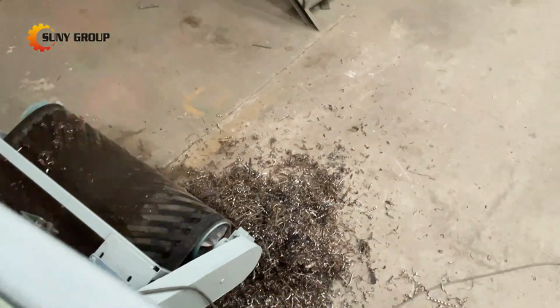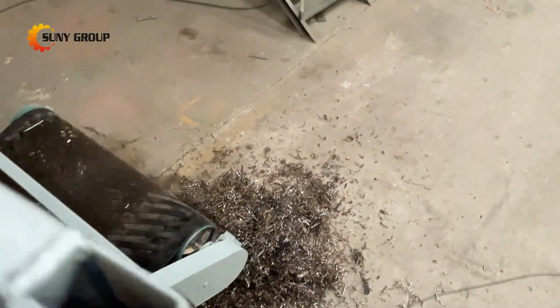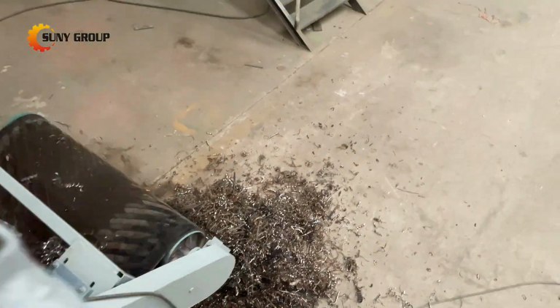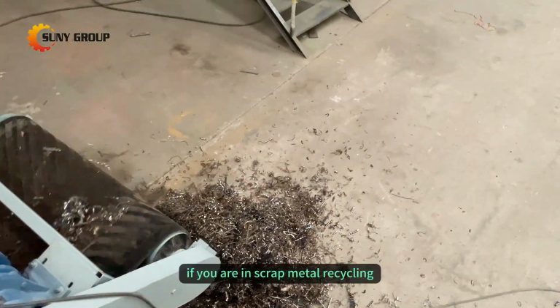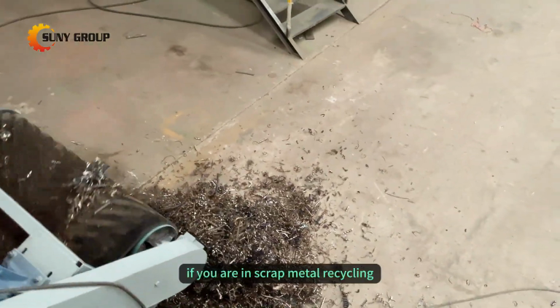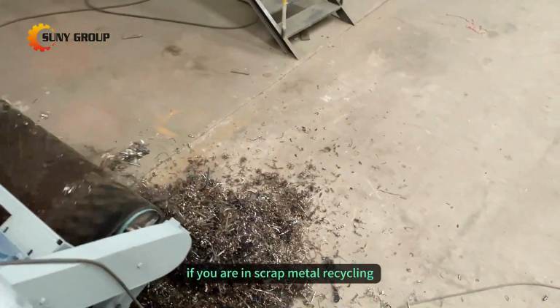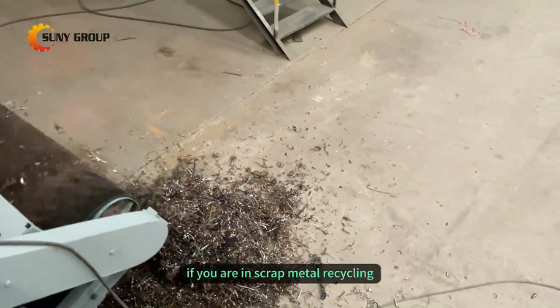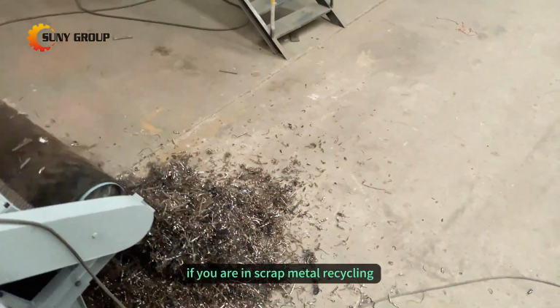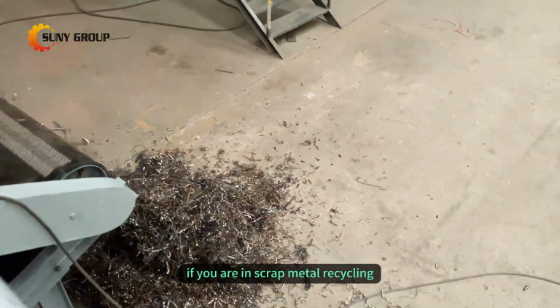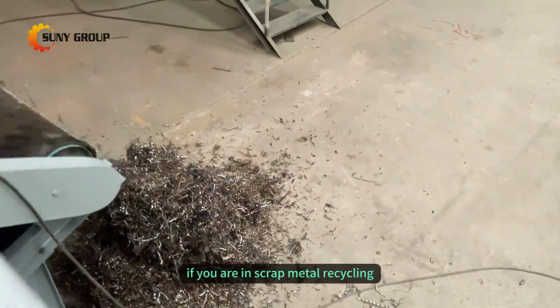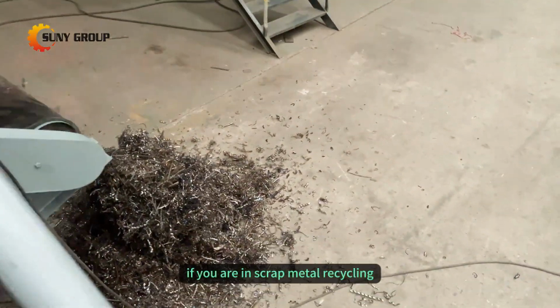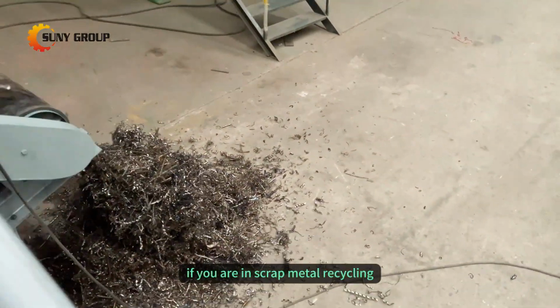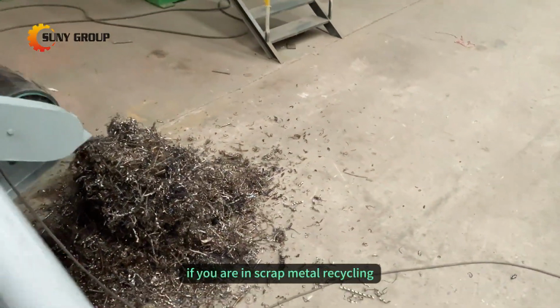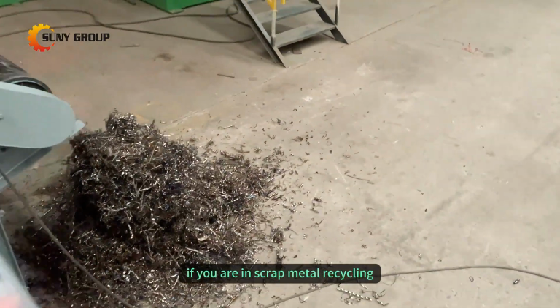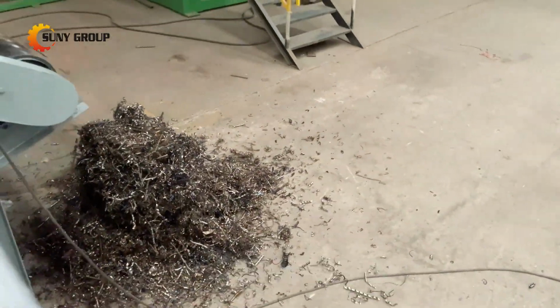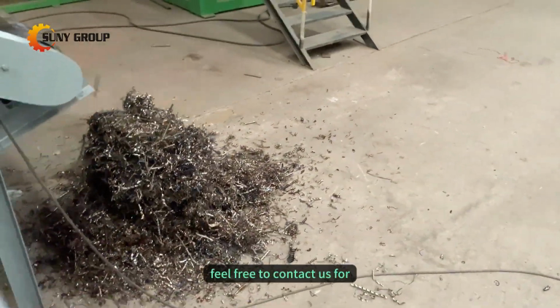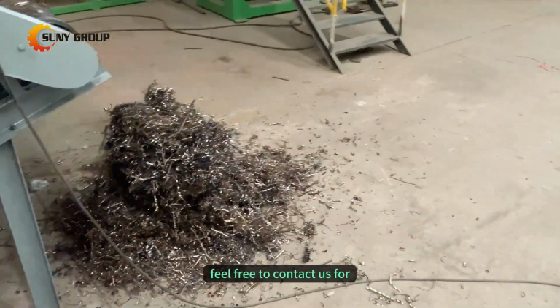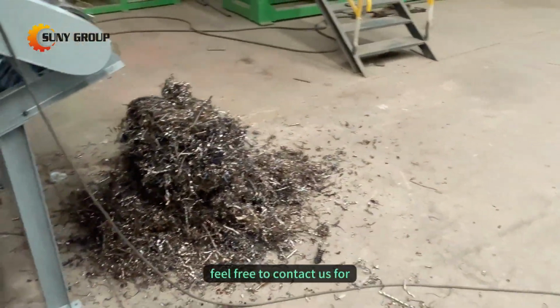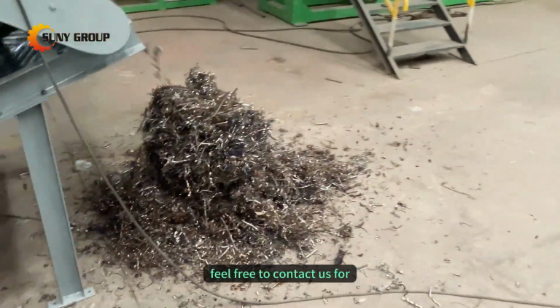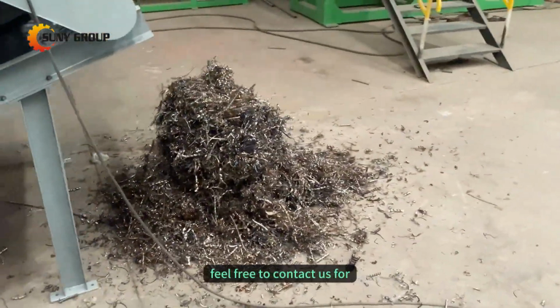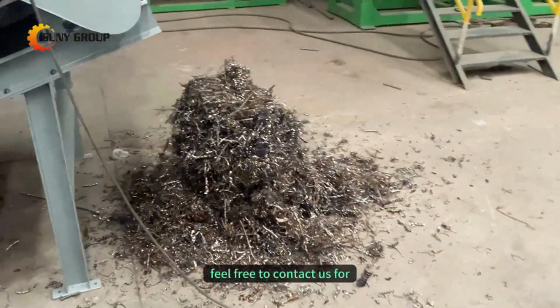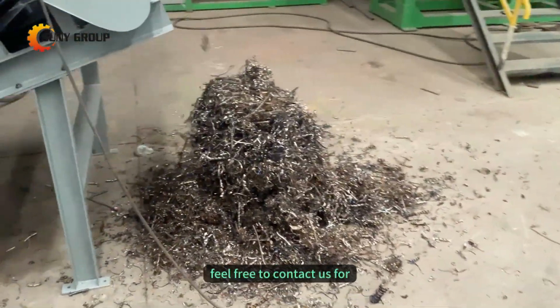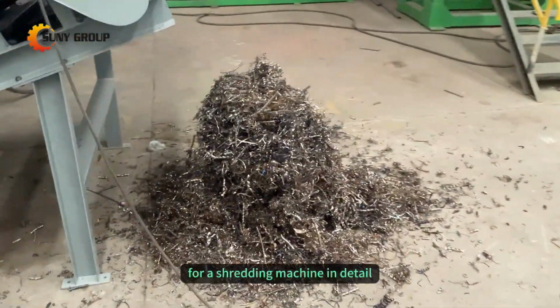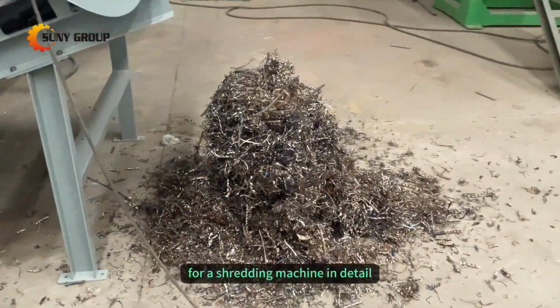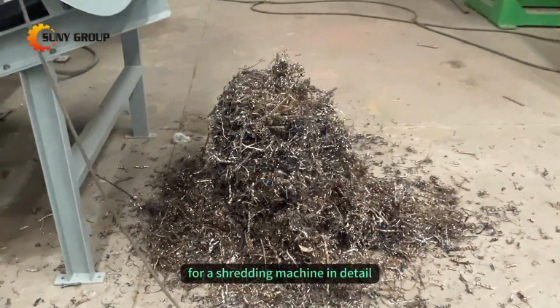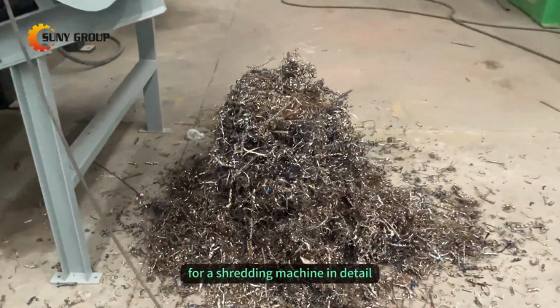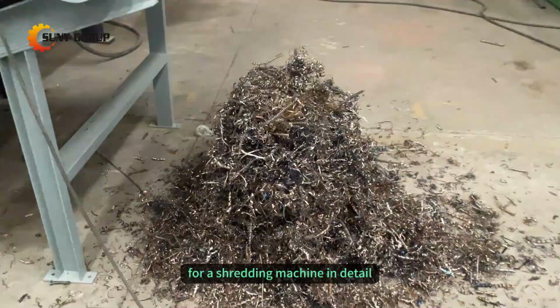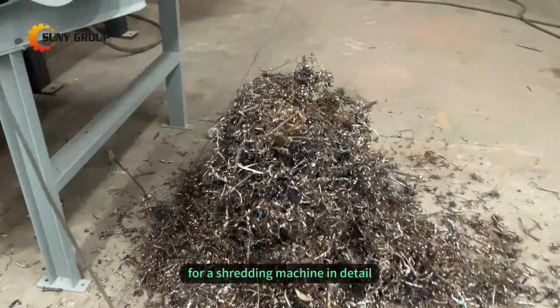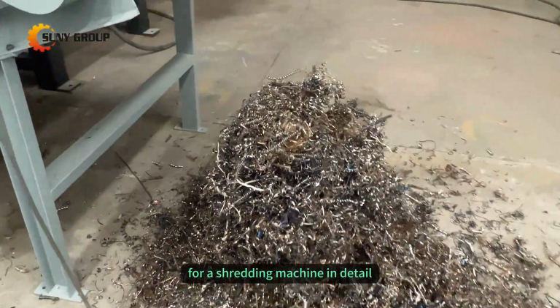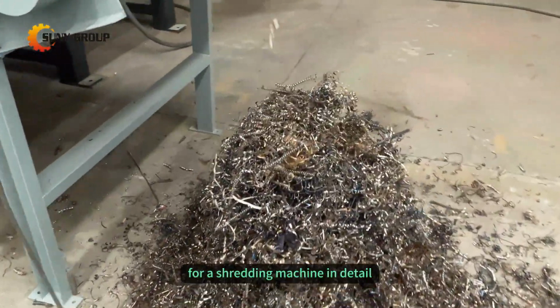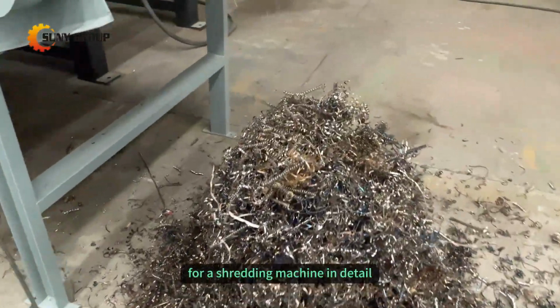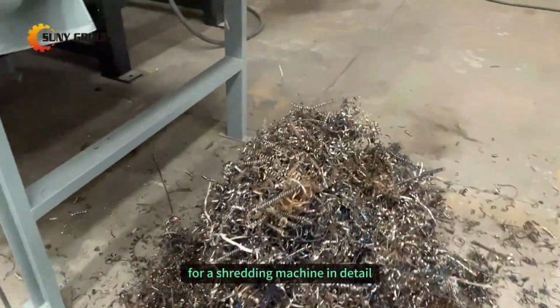If you are in scrap metal recycling, feel free to contact us for a shredding machine in detail.